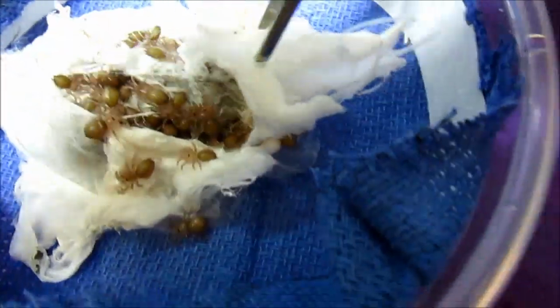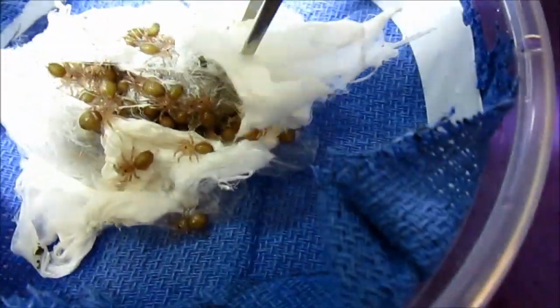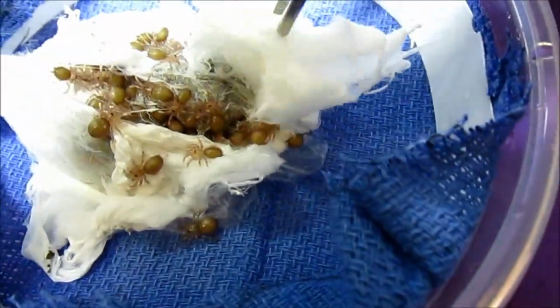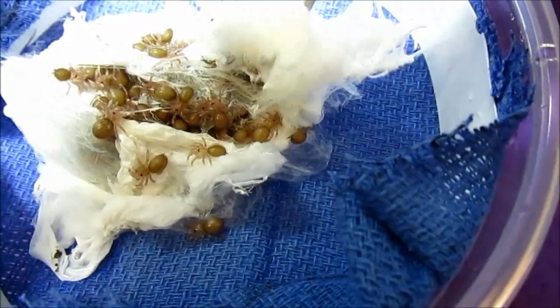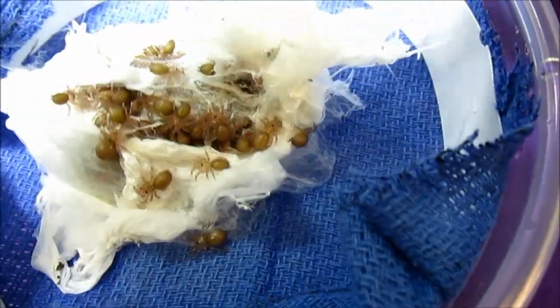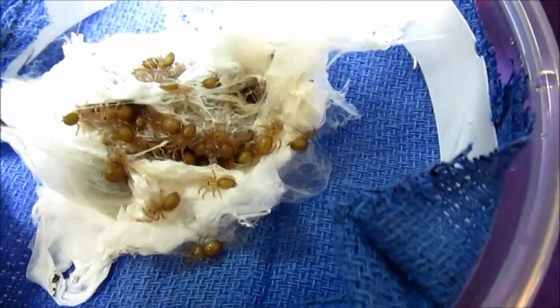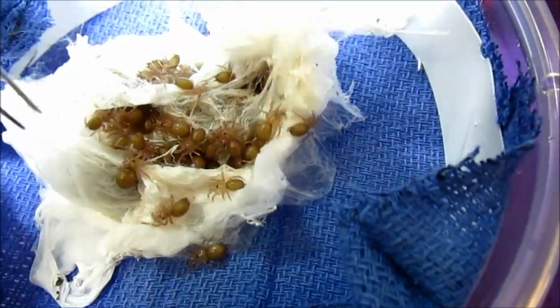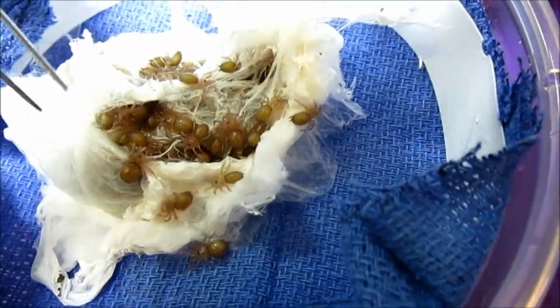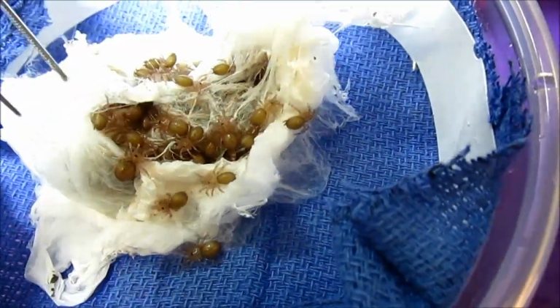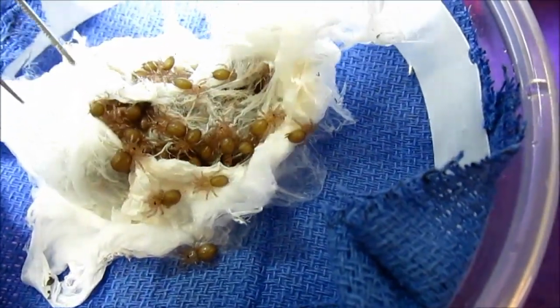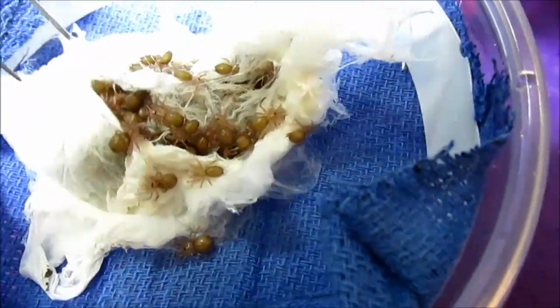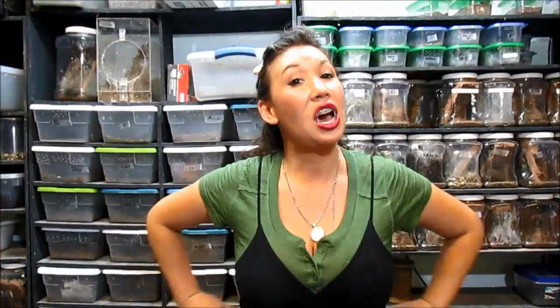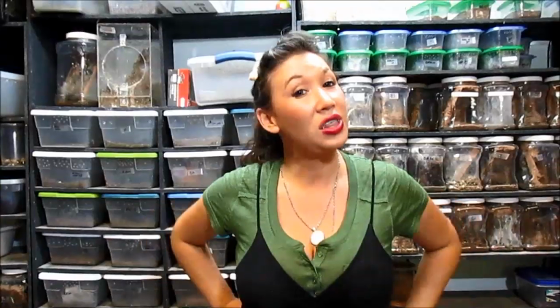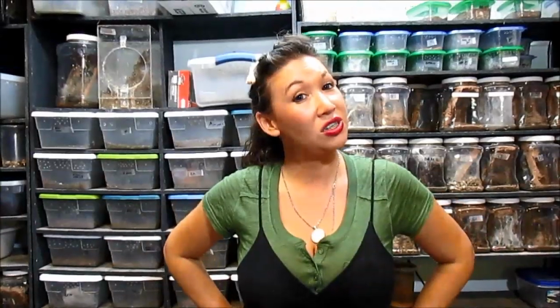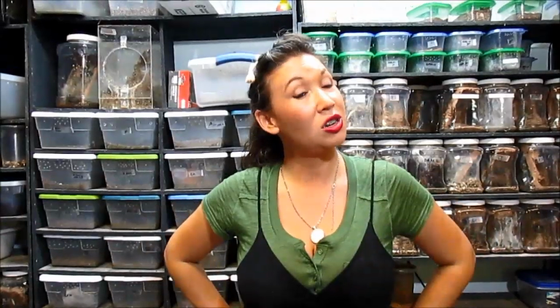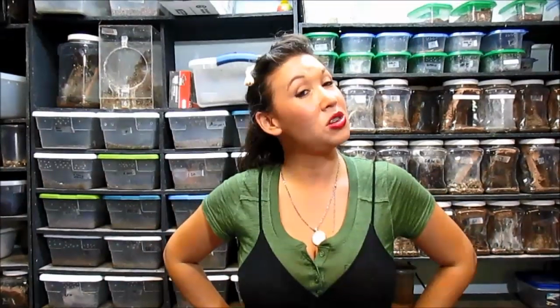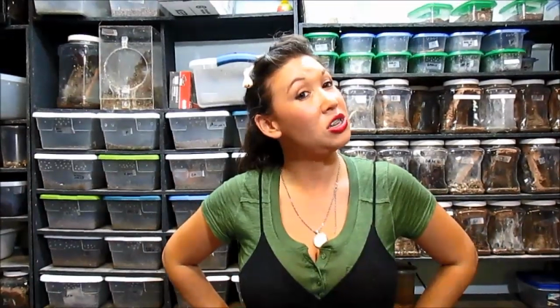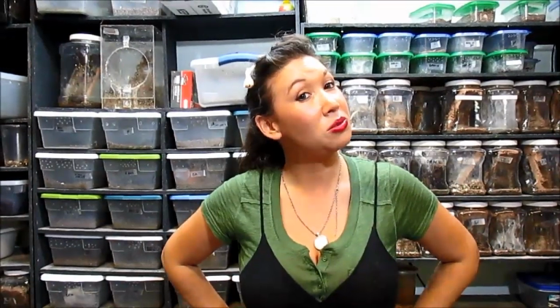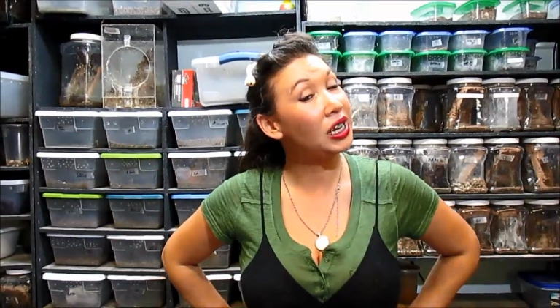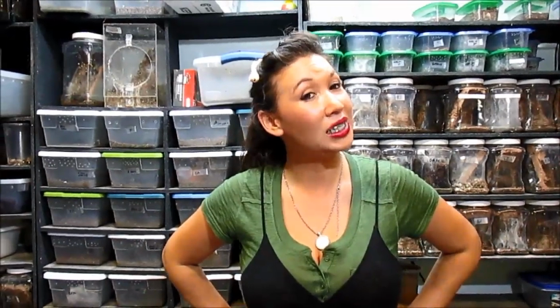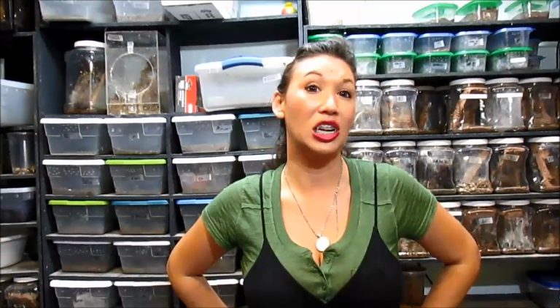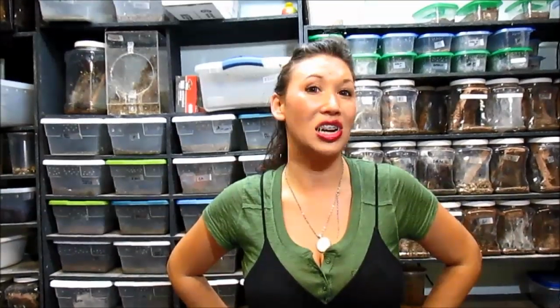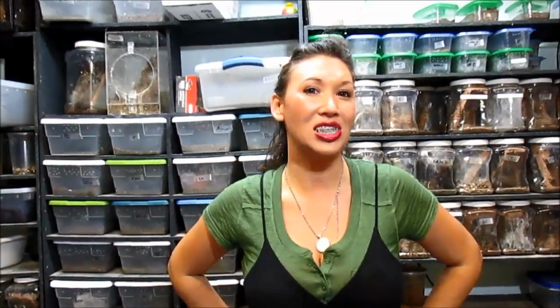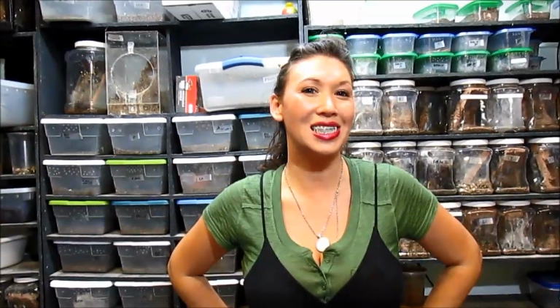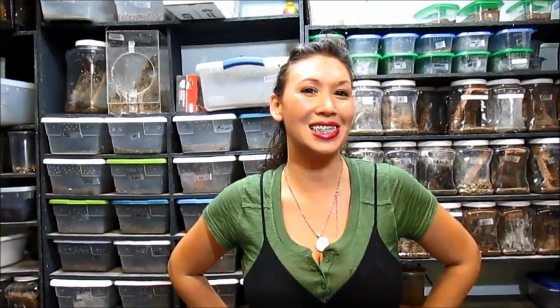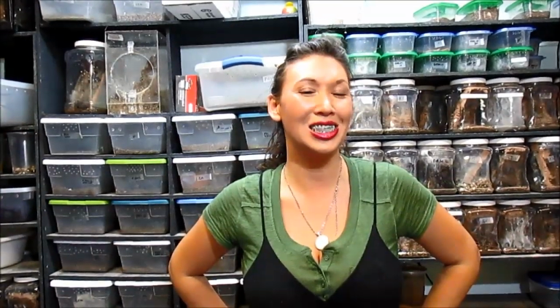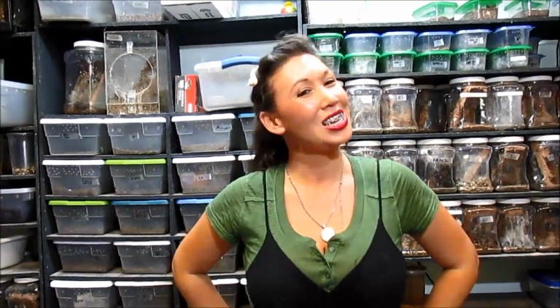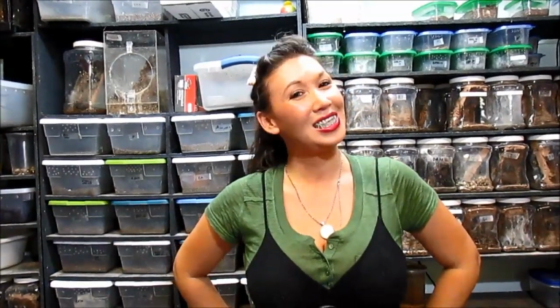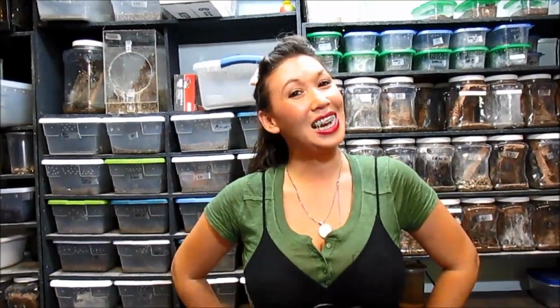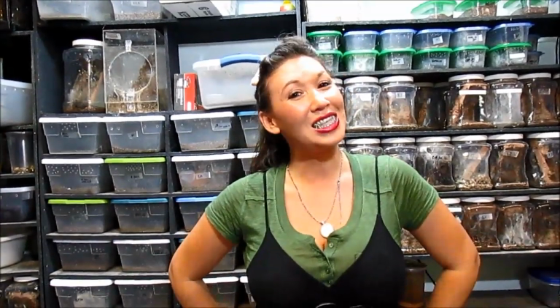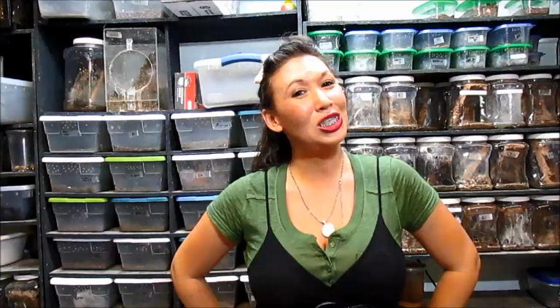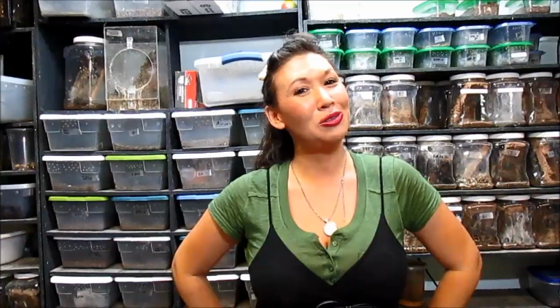They do not need to be fed. Half of these are coming to you, Rick! Congratulations! See you guys soon!